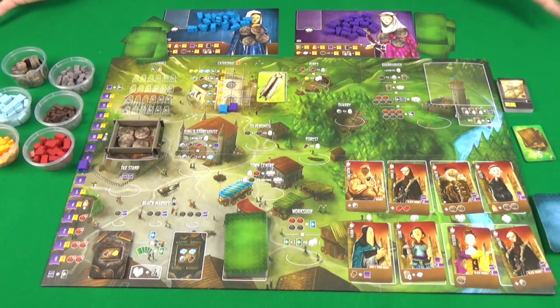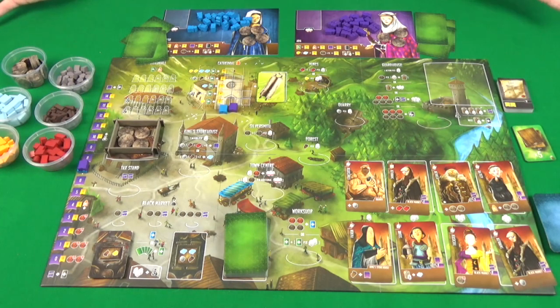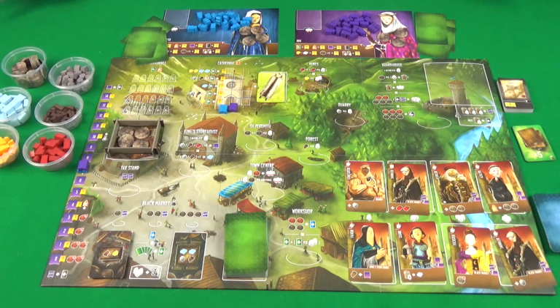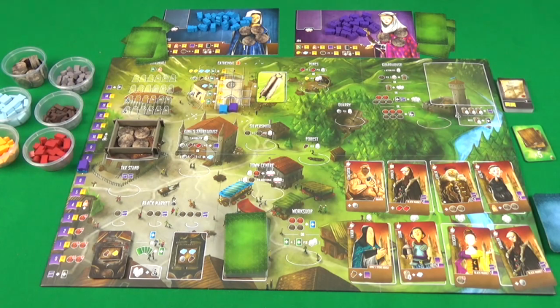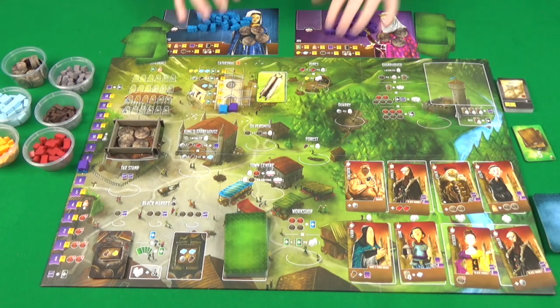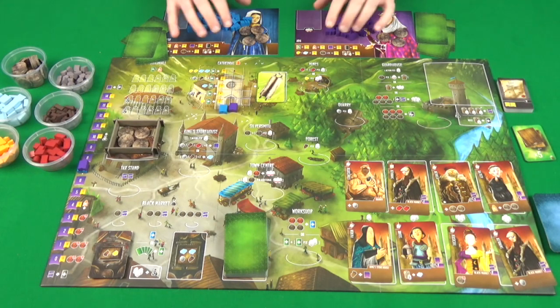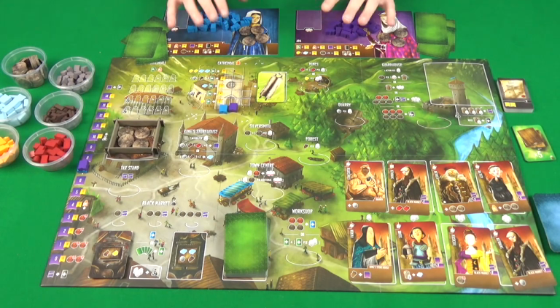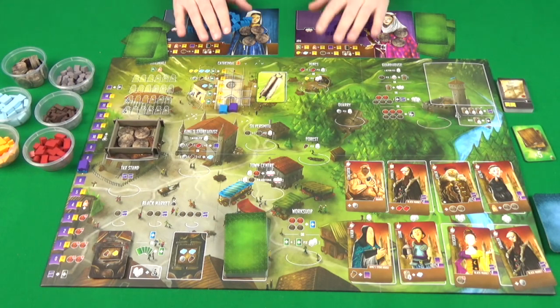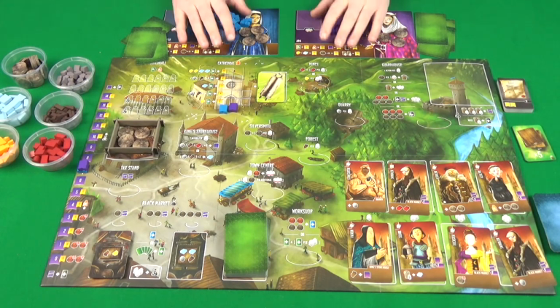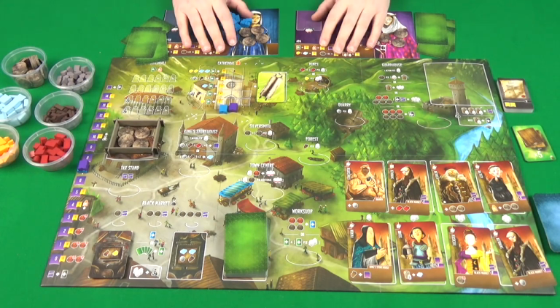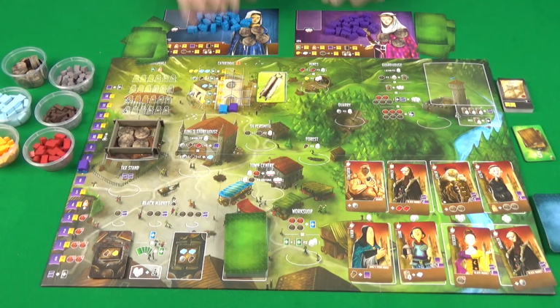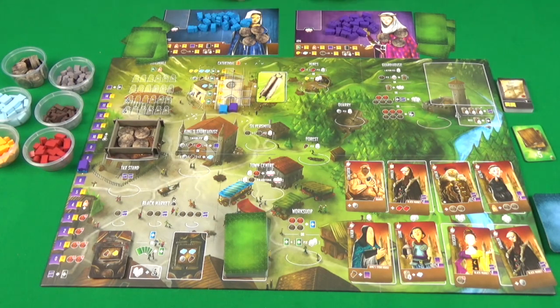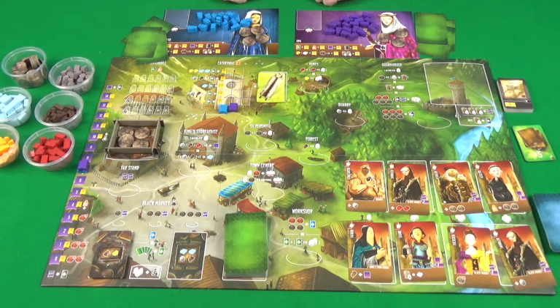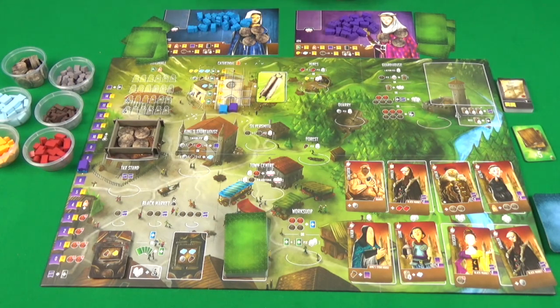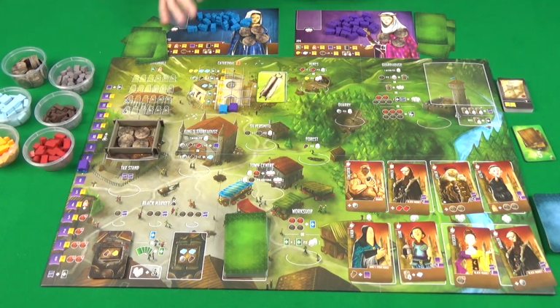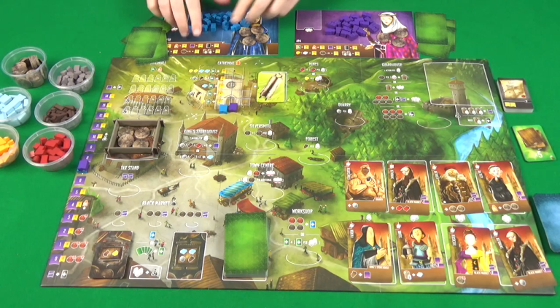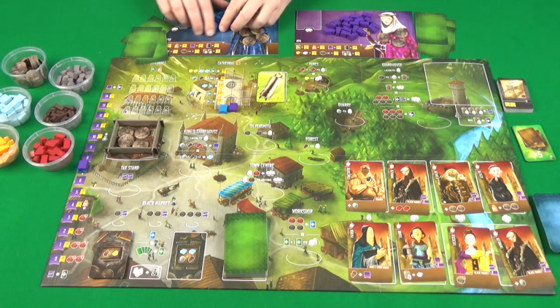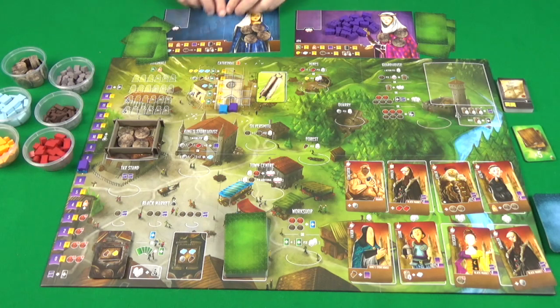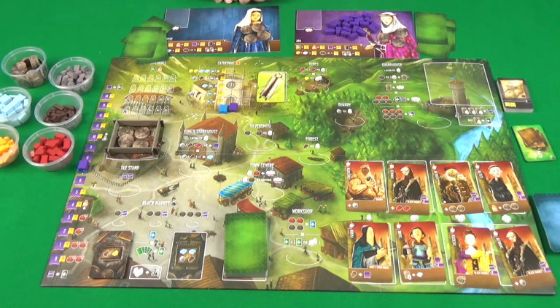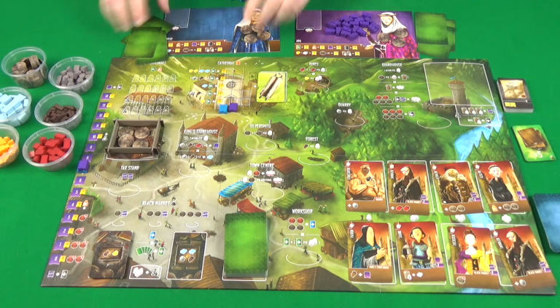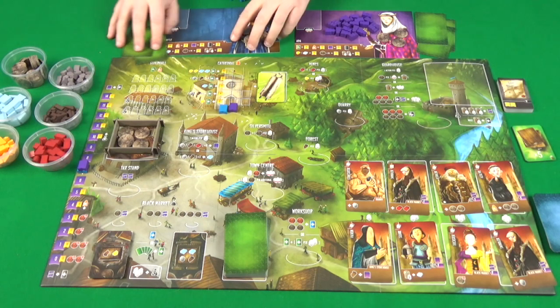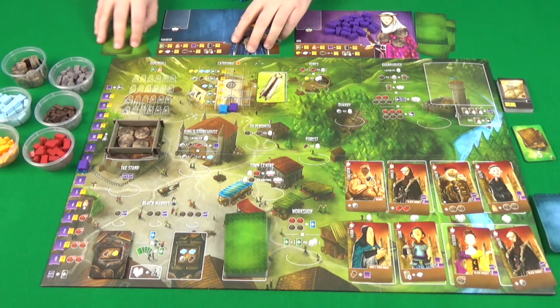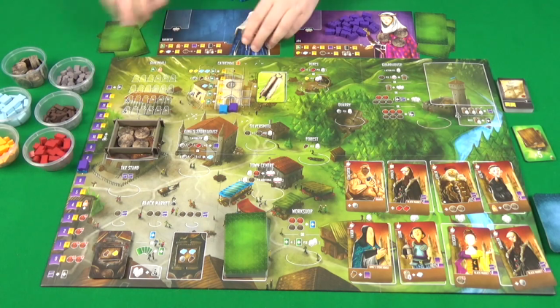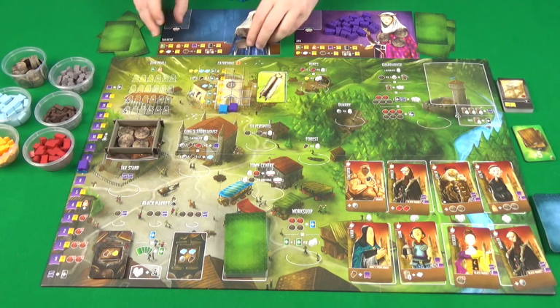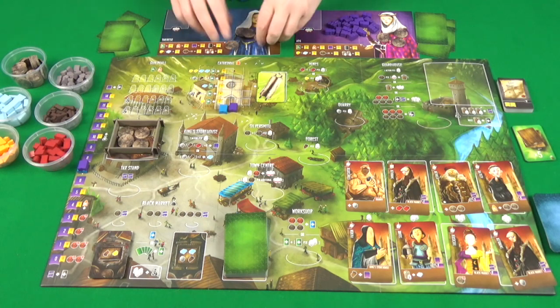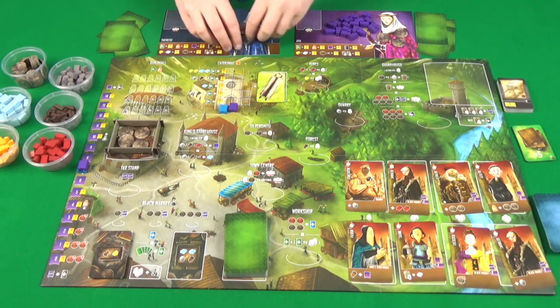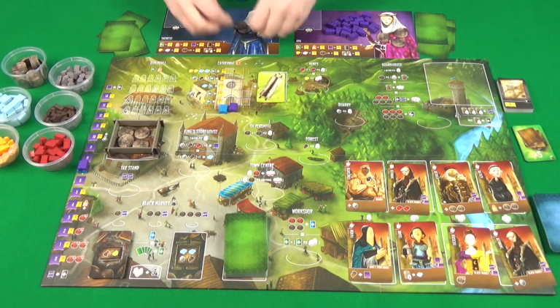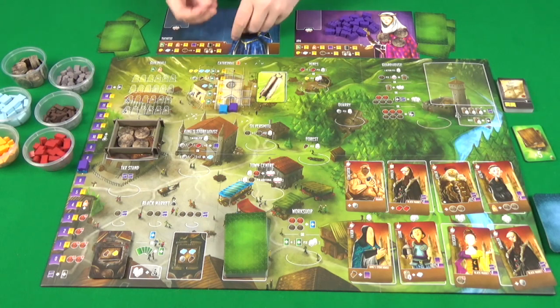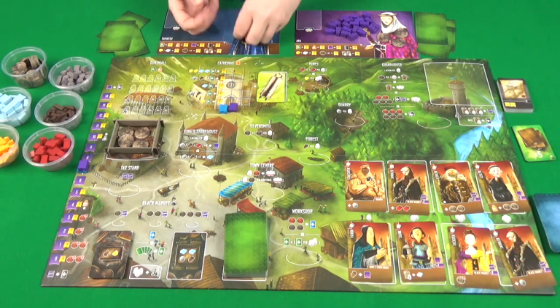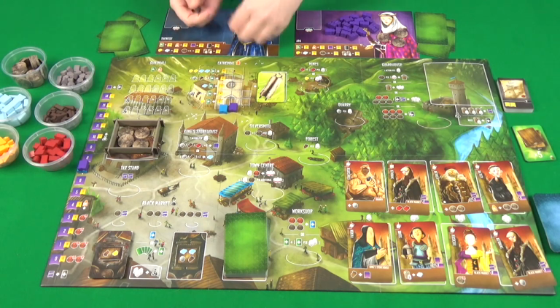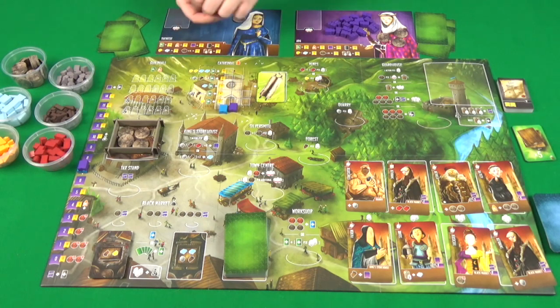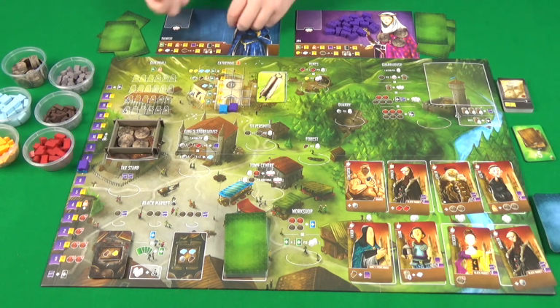The ones you don't keep go to the bottom of the stack and you're all set up. If you're playing the colourful side, you may want to use the variable set up though, which is what I prefer to do.